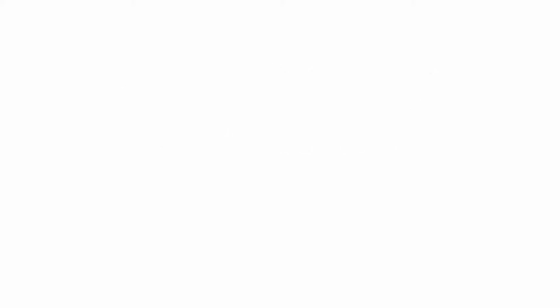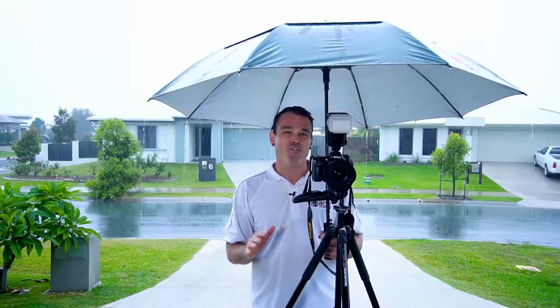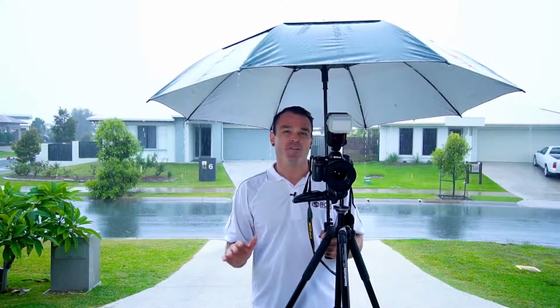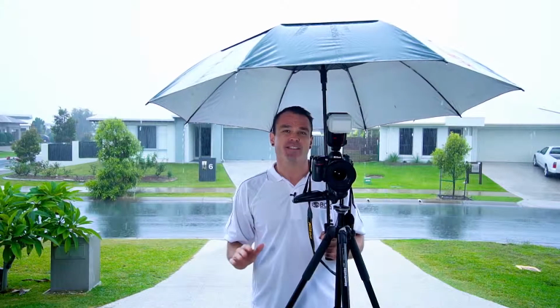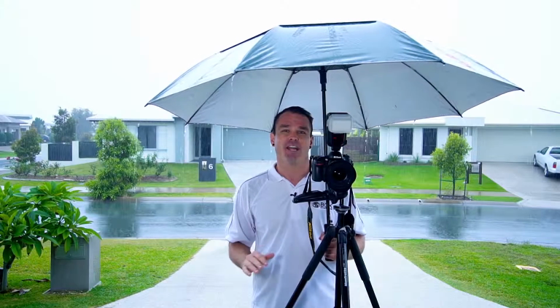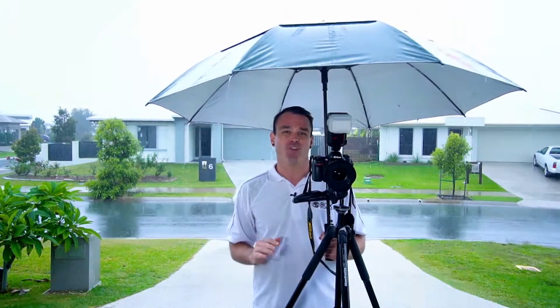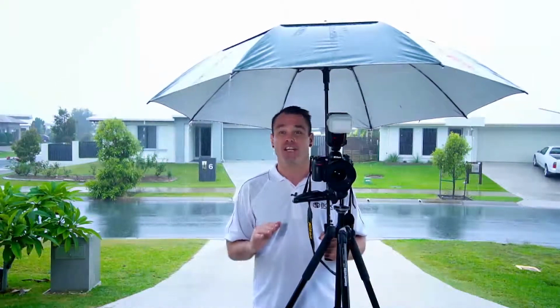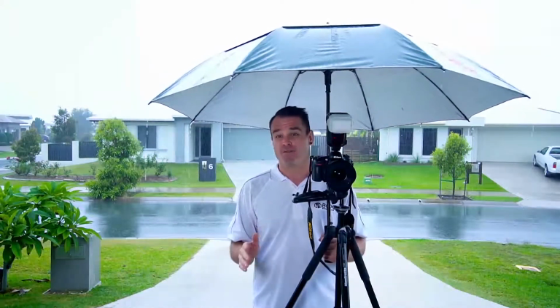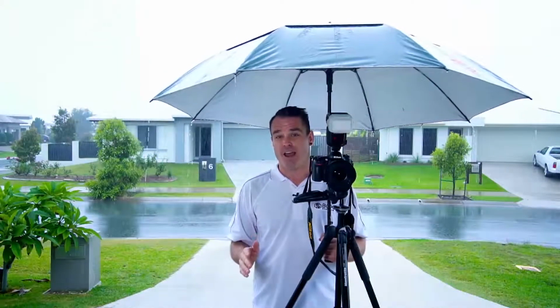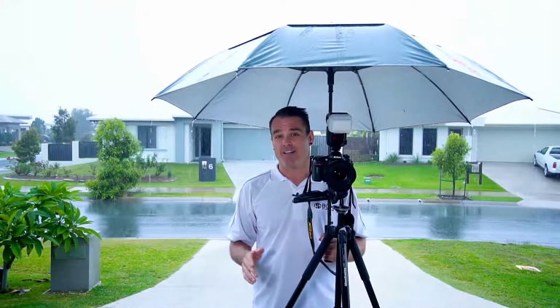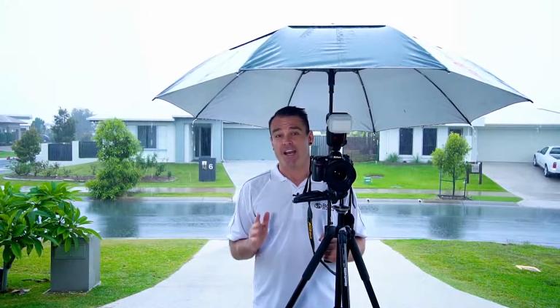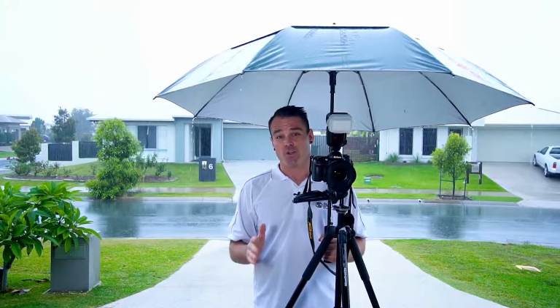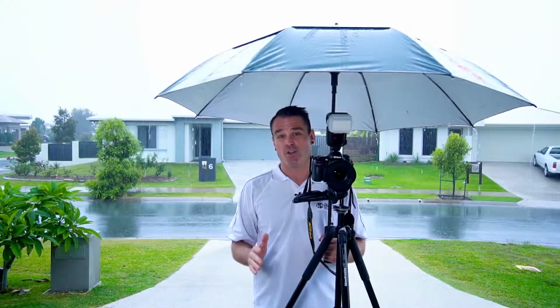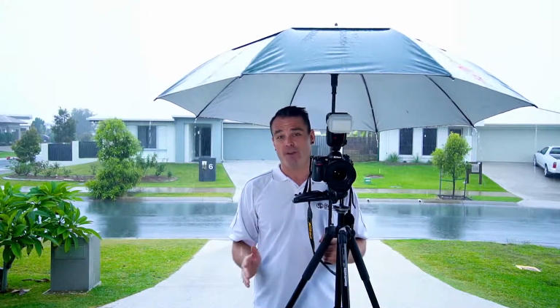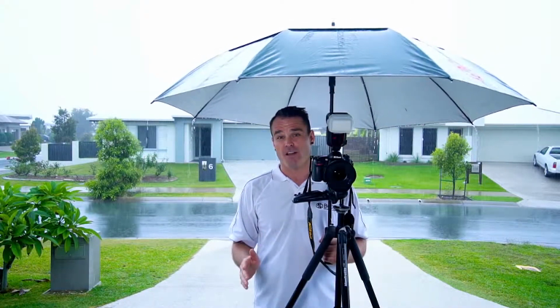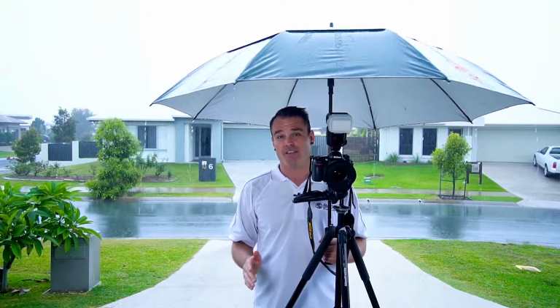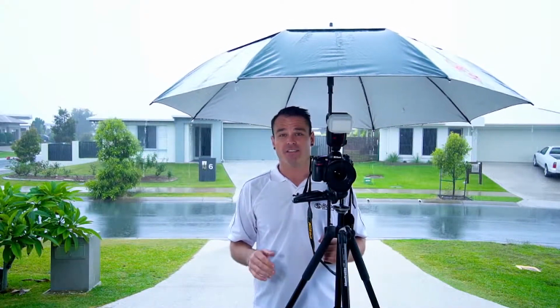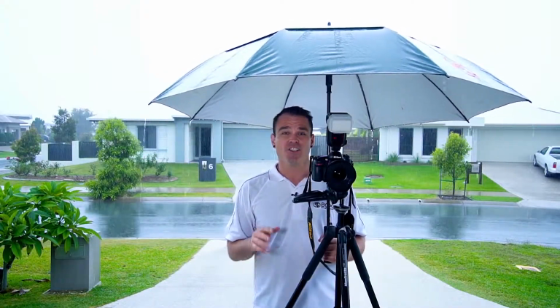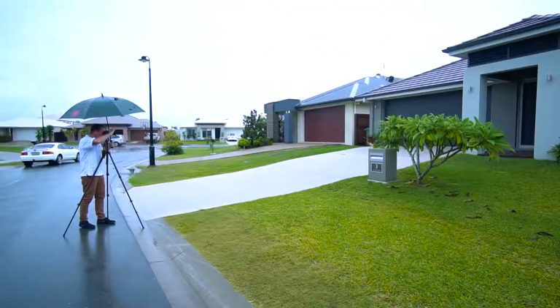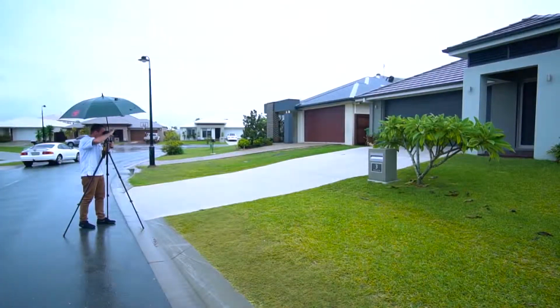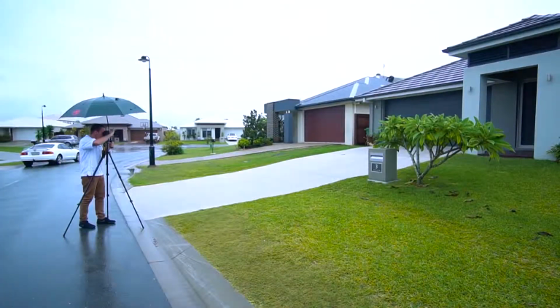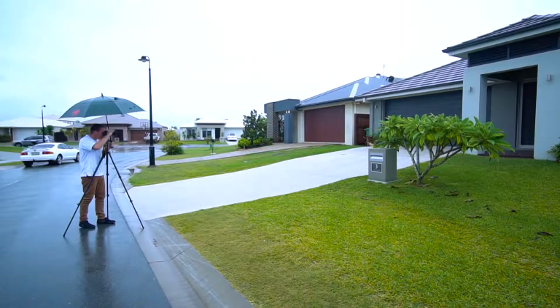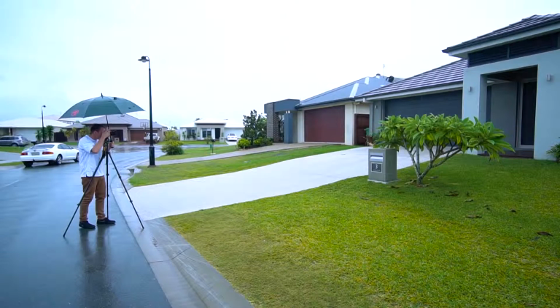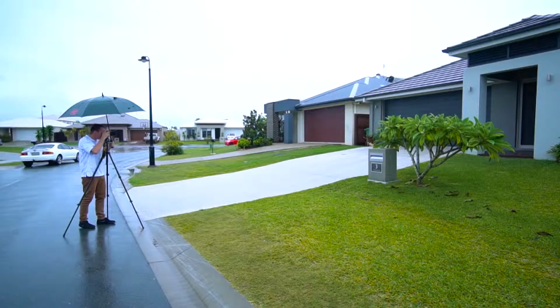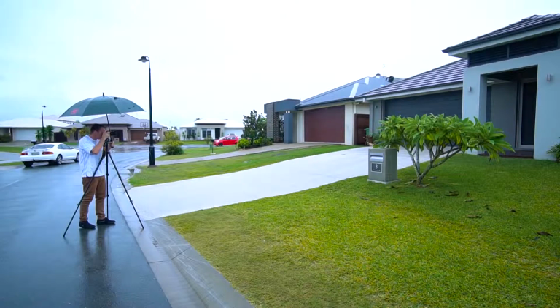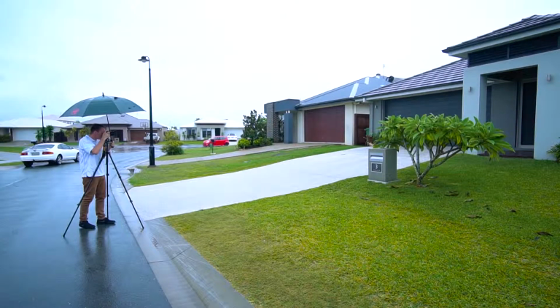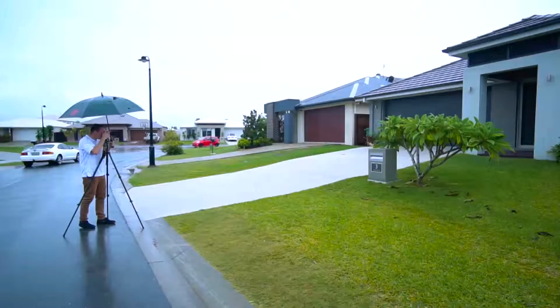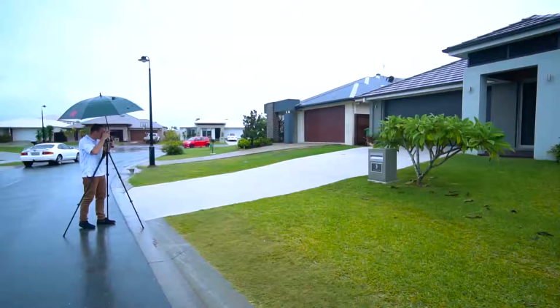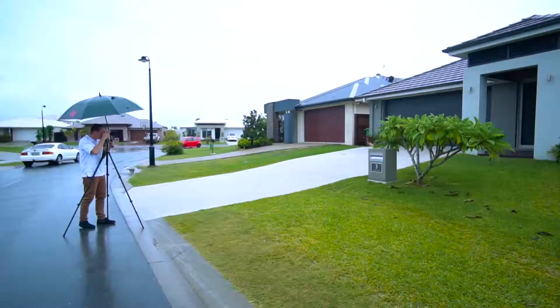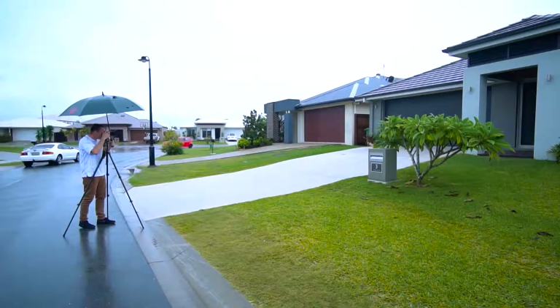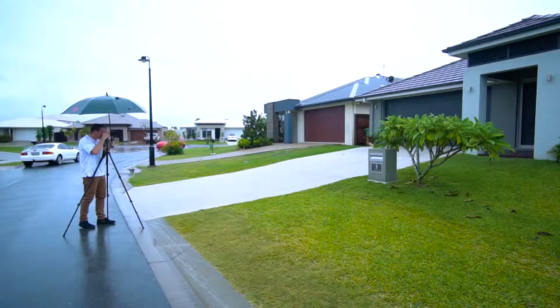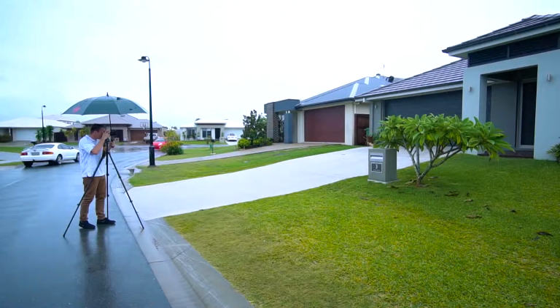I've never been scared of shooting in the rain, and you shouldn't be either. So never miss another advertising deadline again due to bad weather.